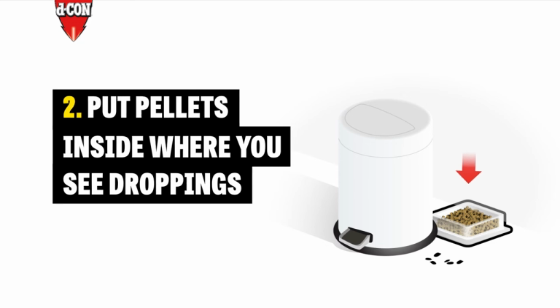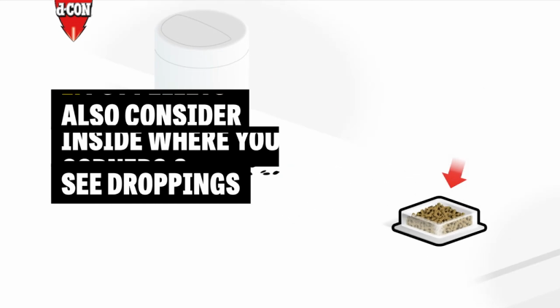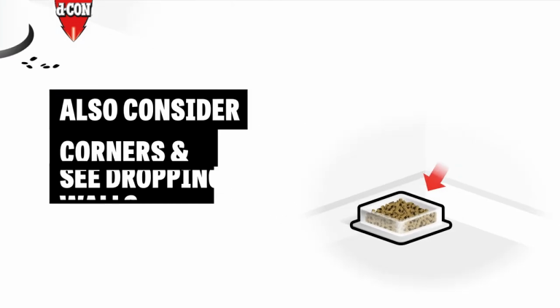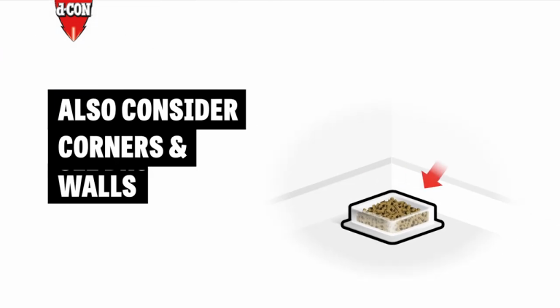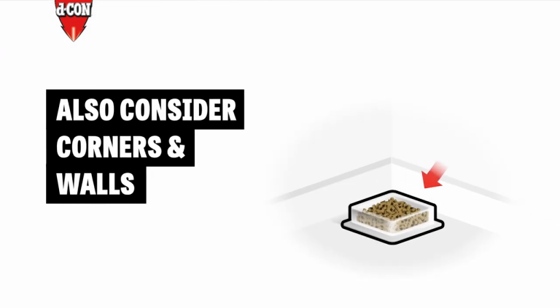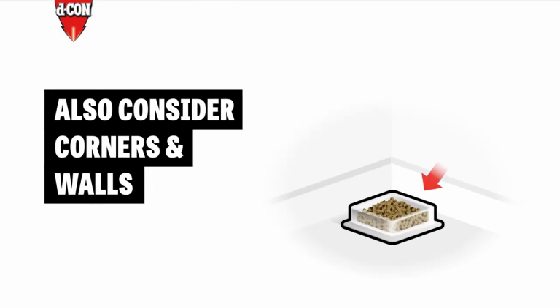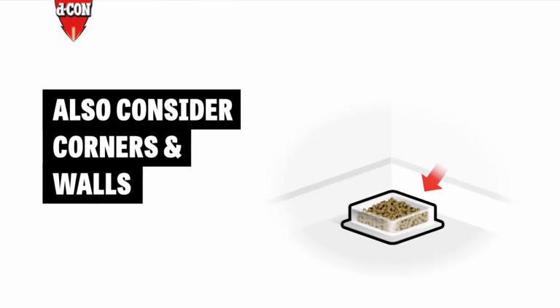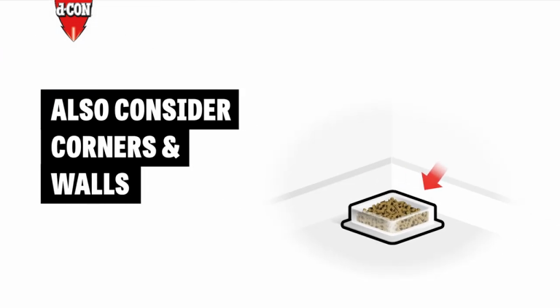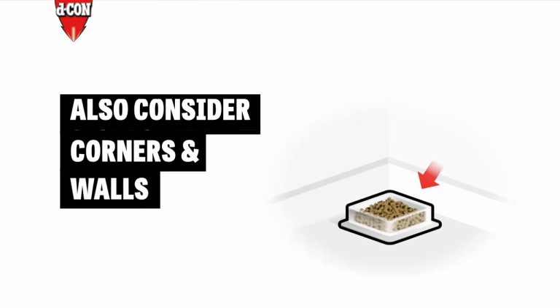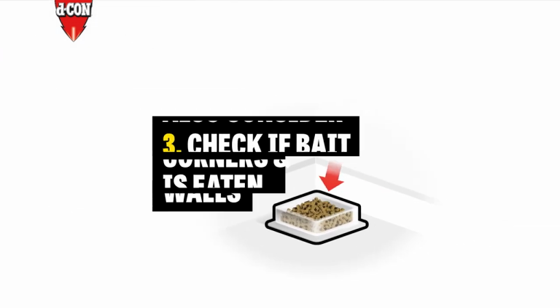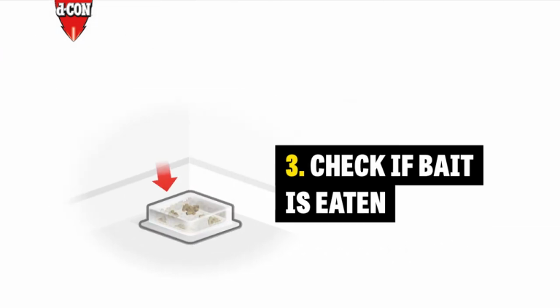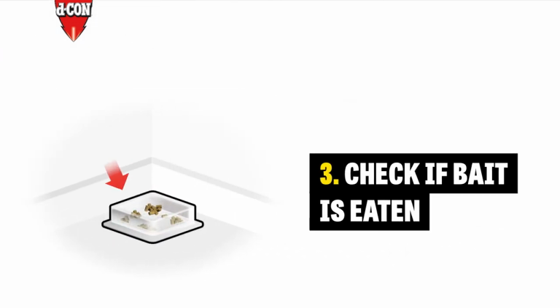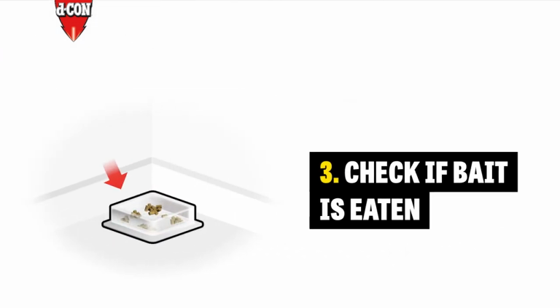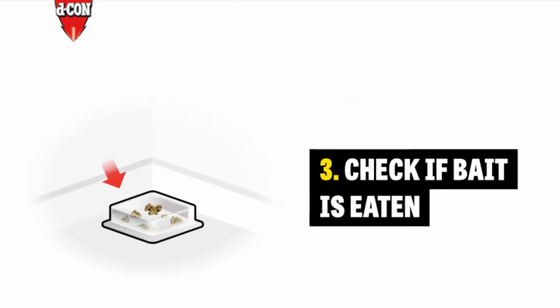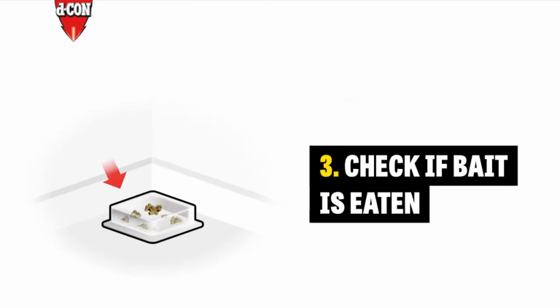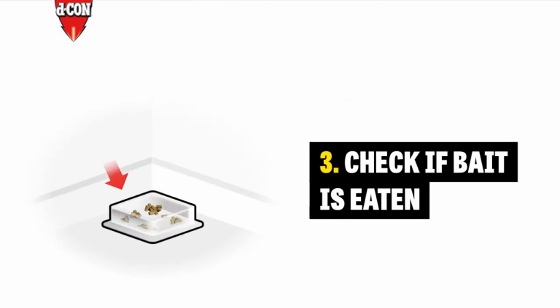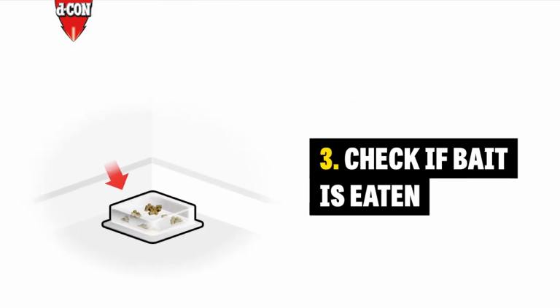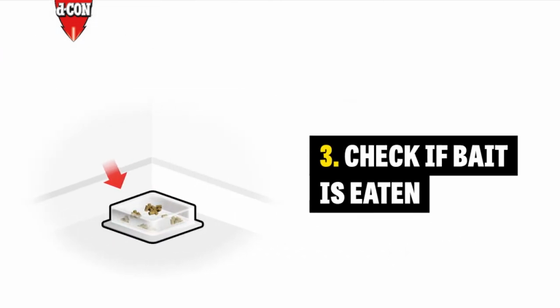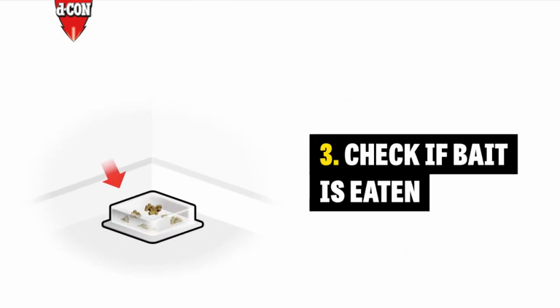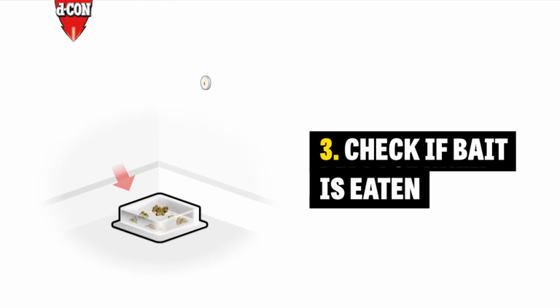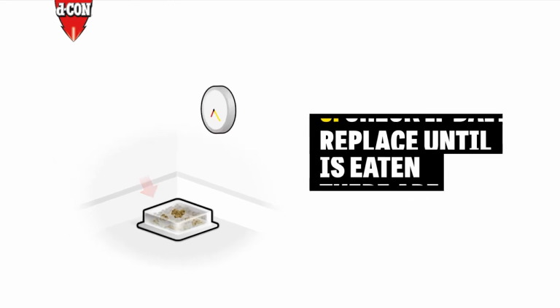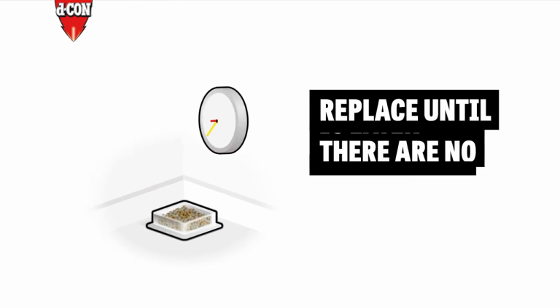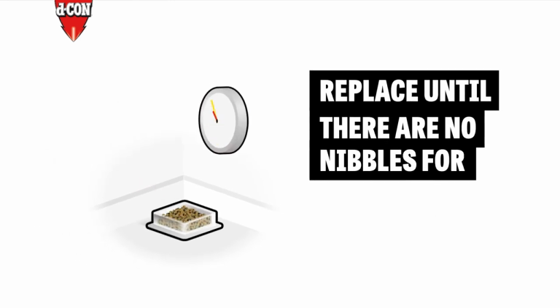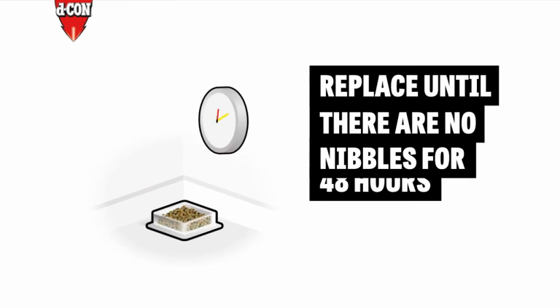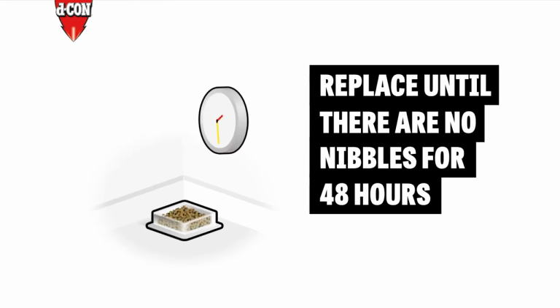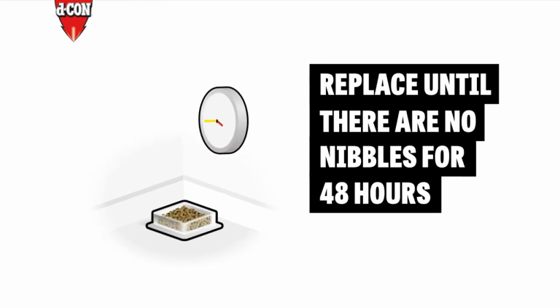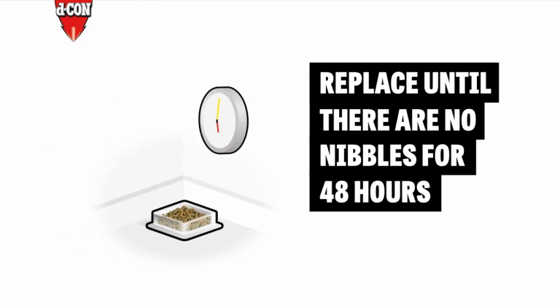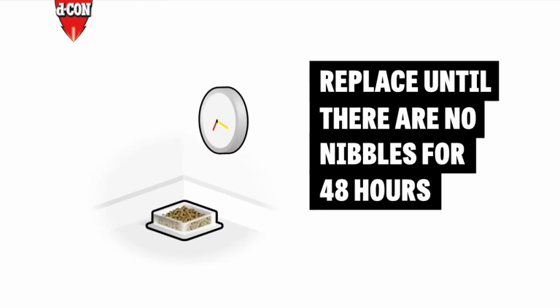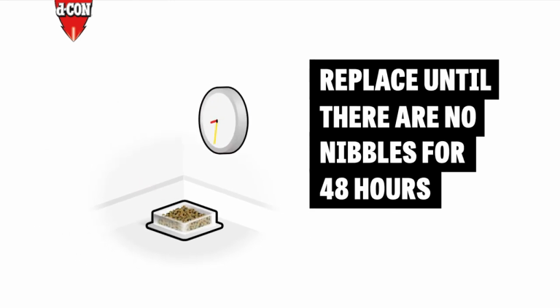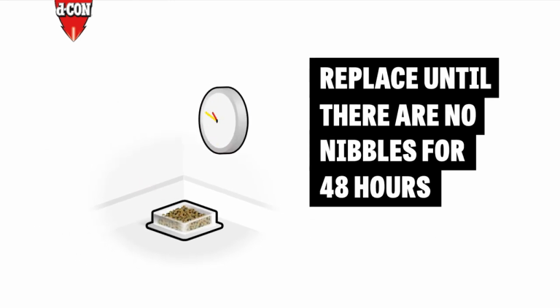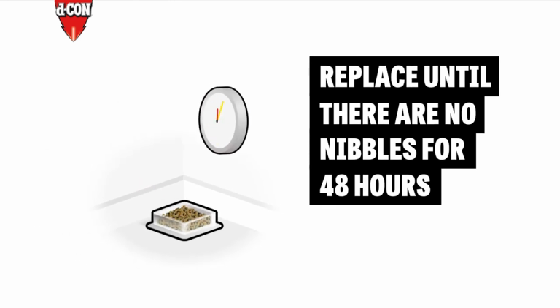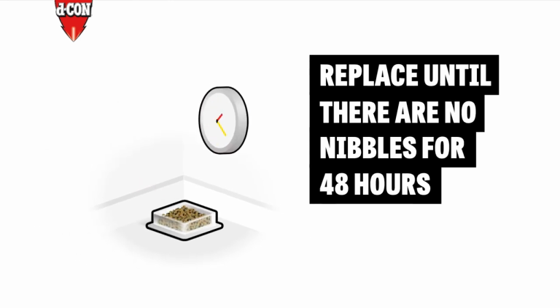Also consider corners and walls. Three: check to see if bait is eaten and replace it until you see no nibbles for 48 hours.